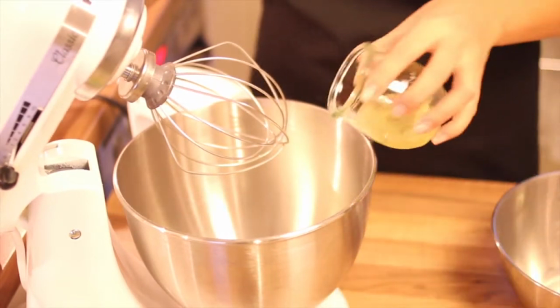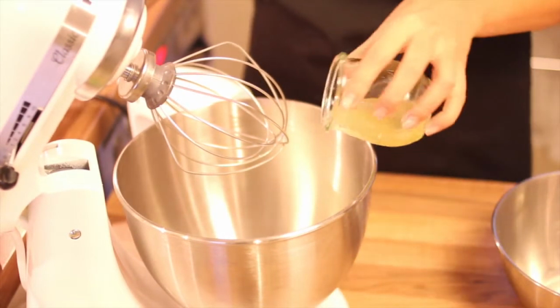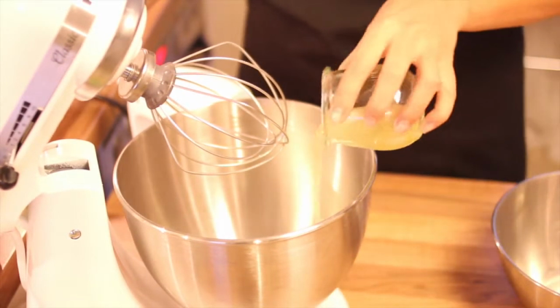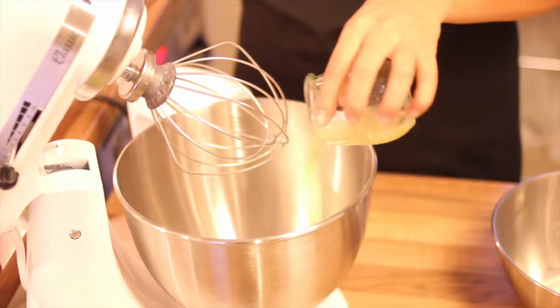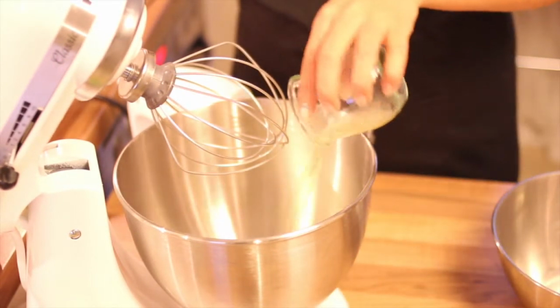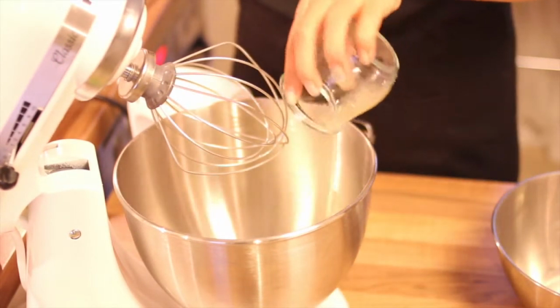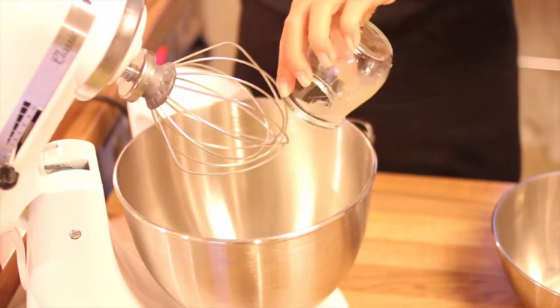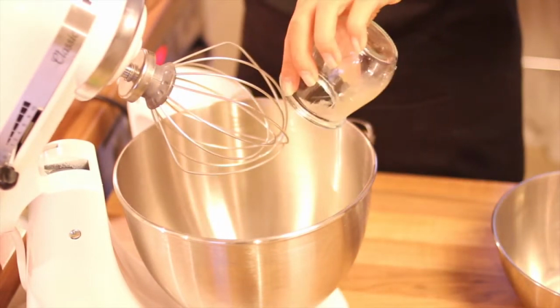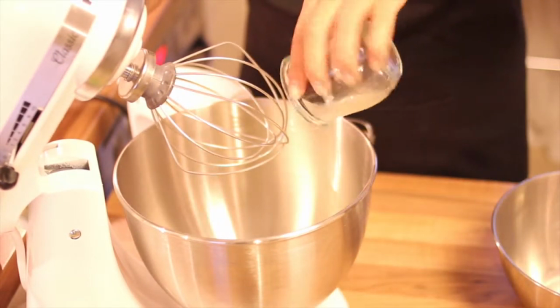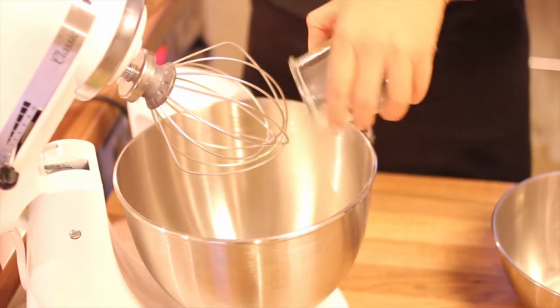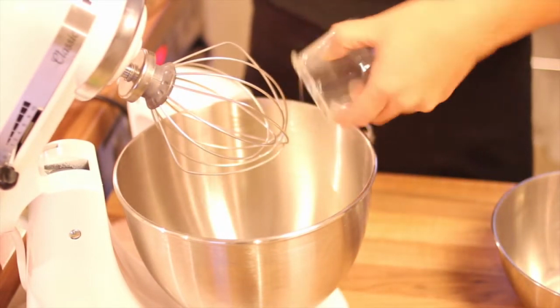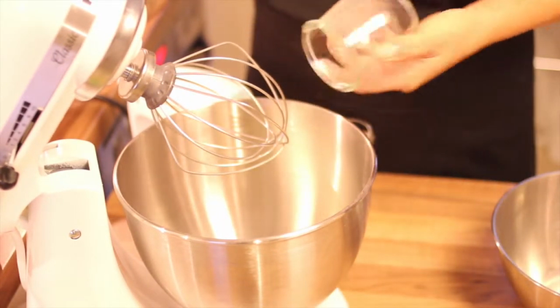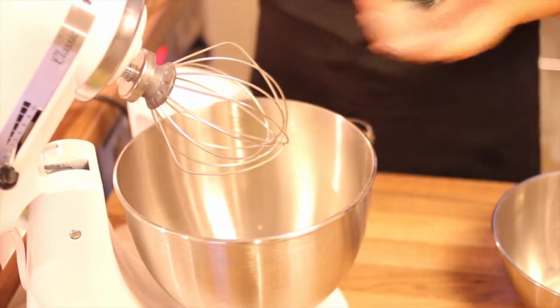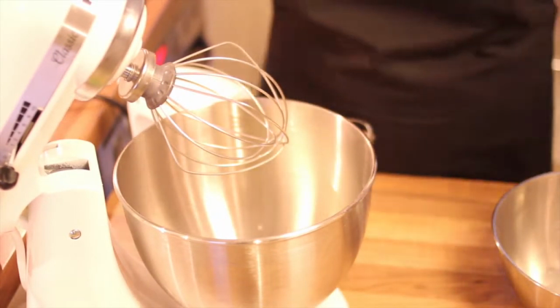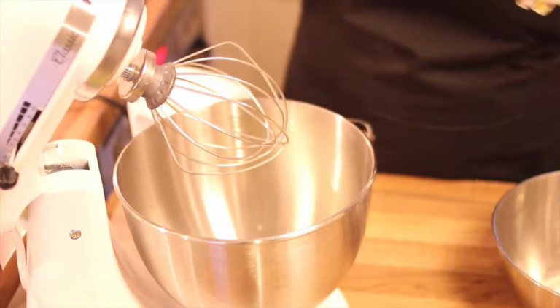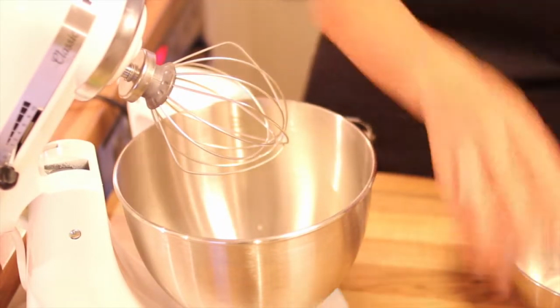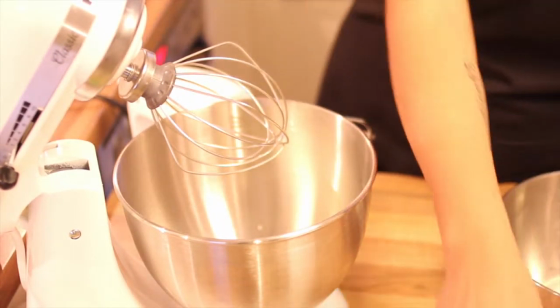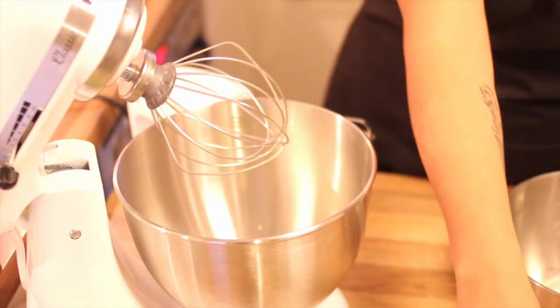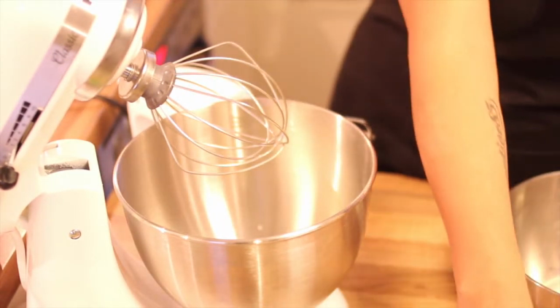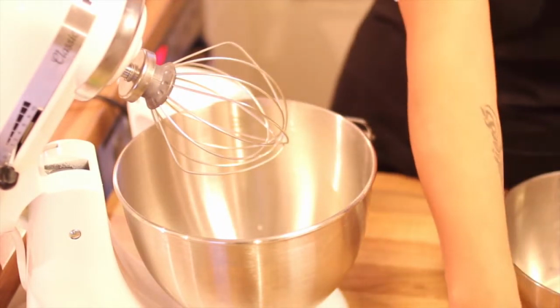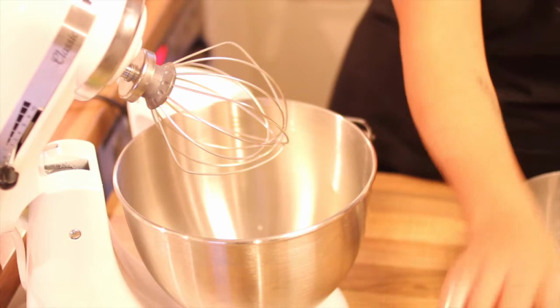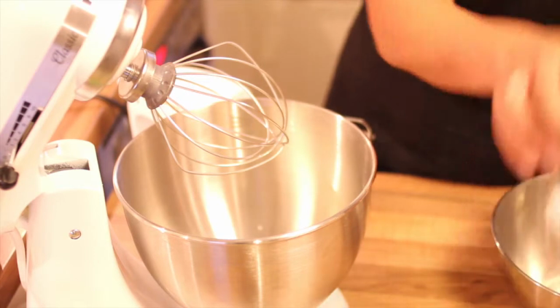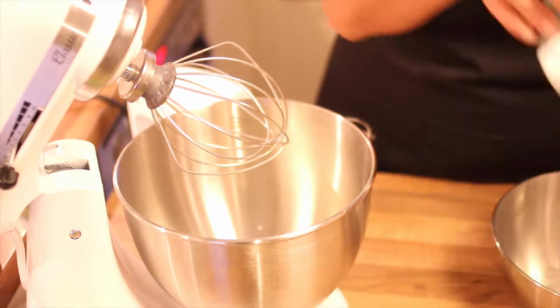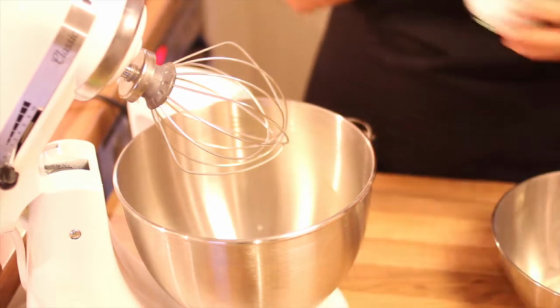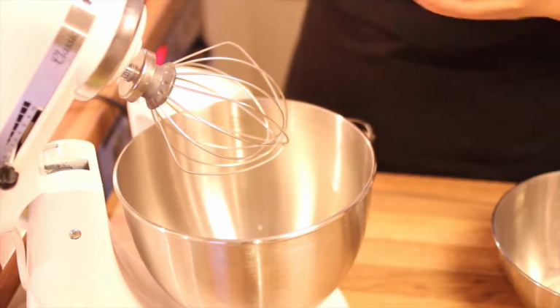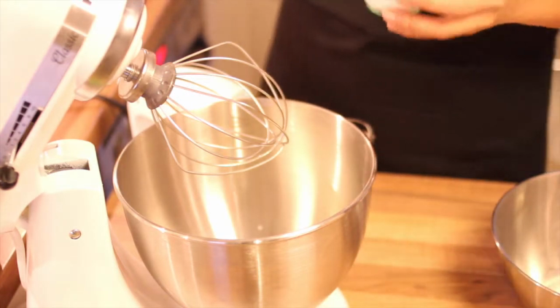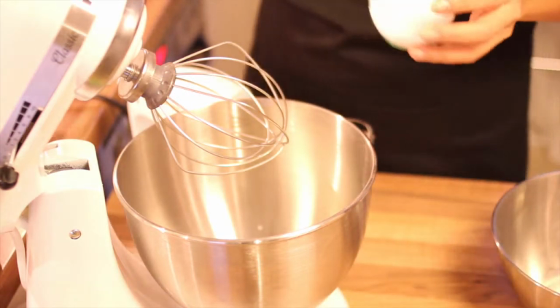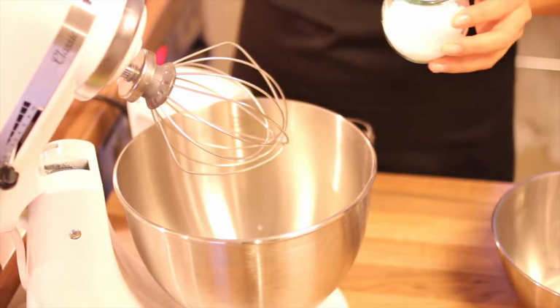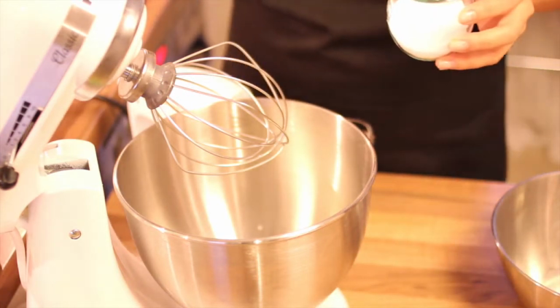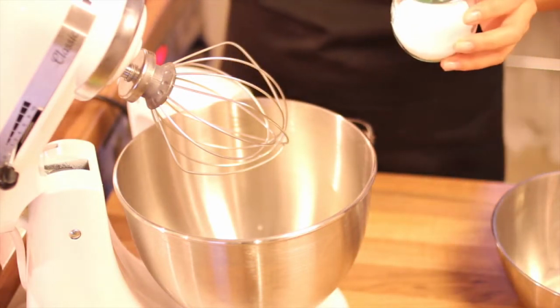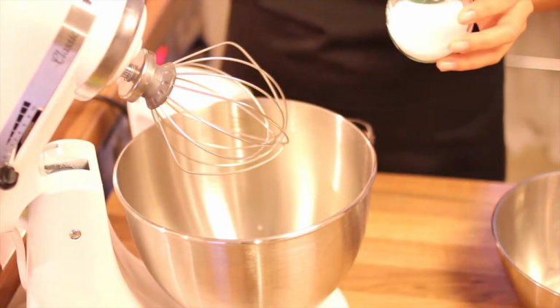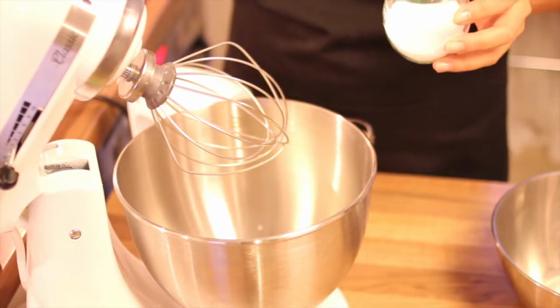First, beat the egg whites with one third of the sugar until it's foamy.